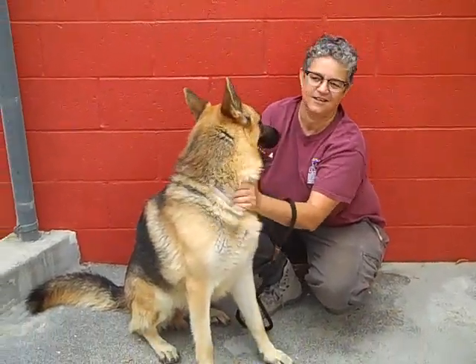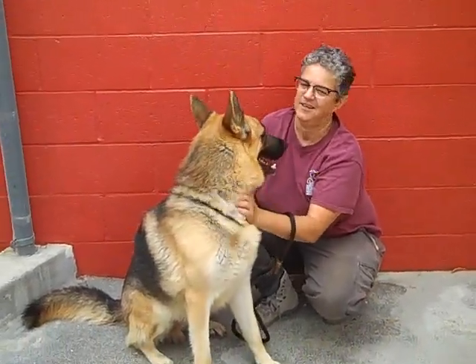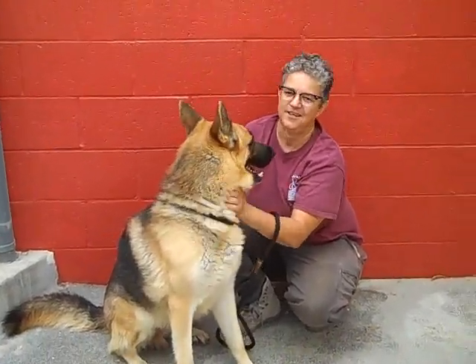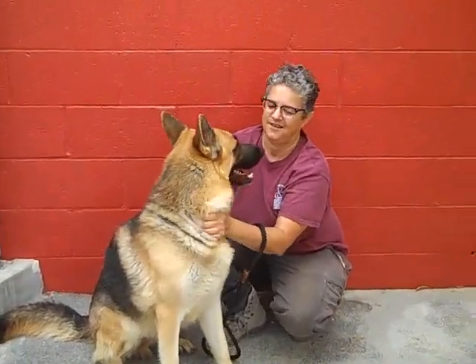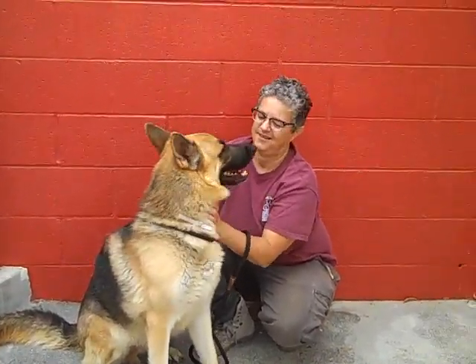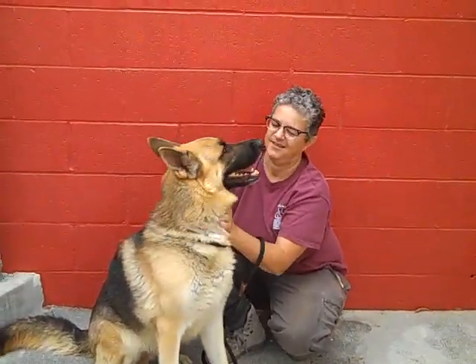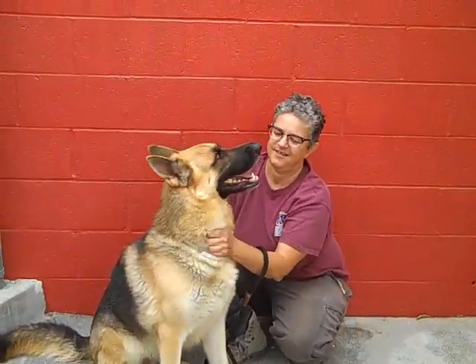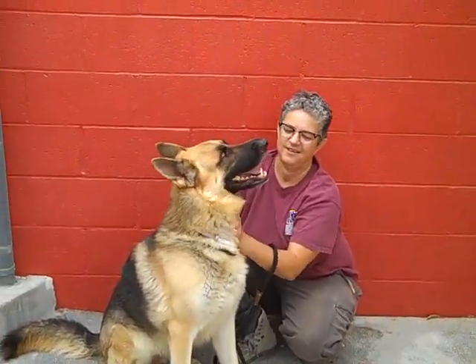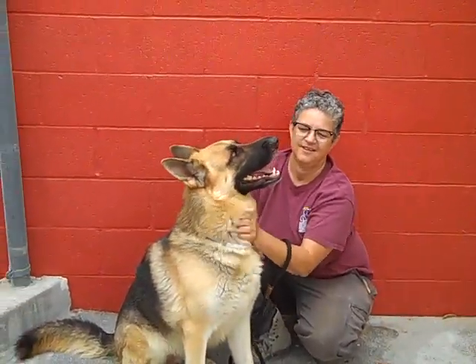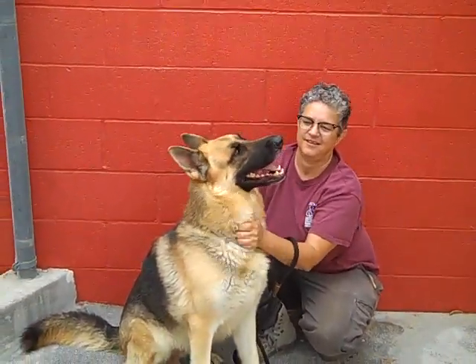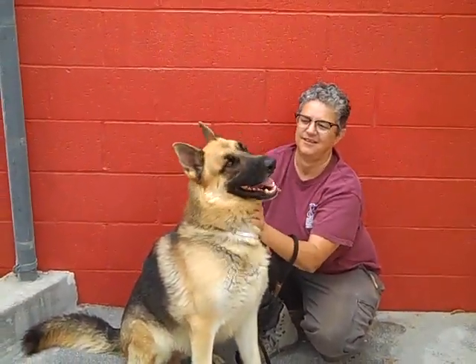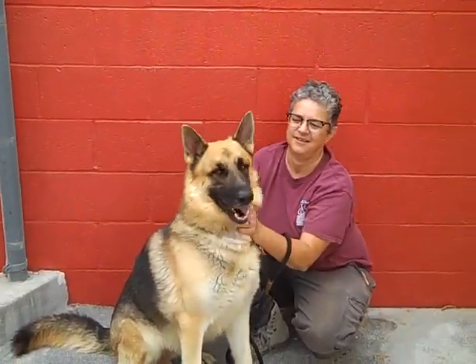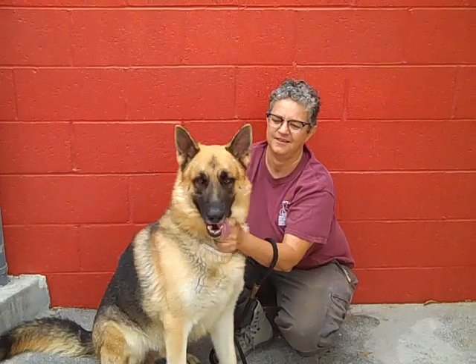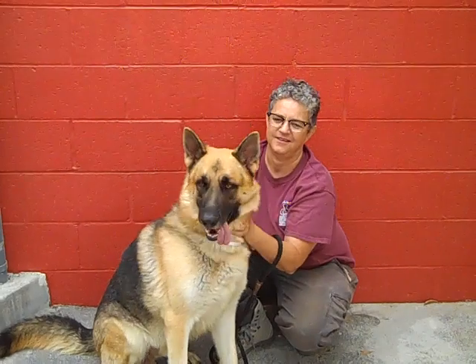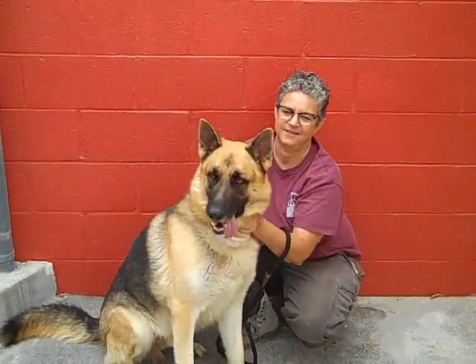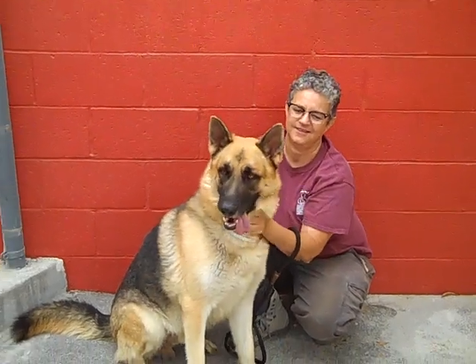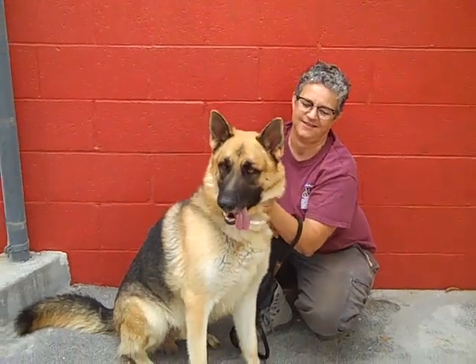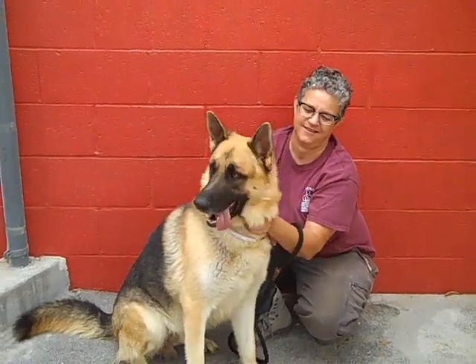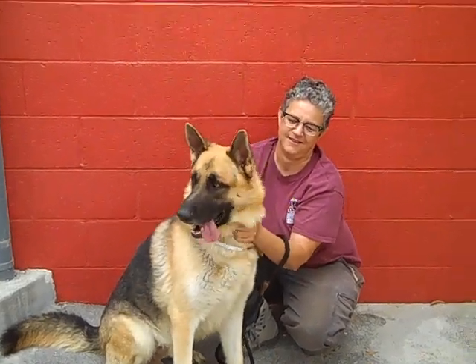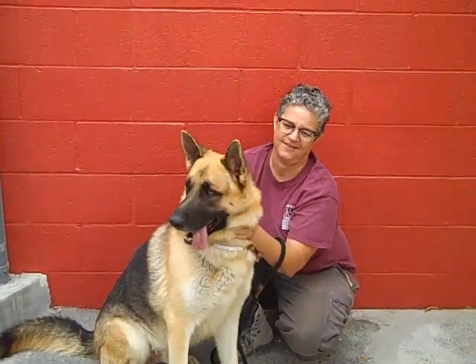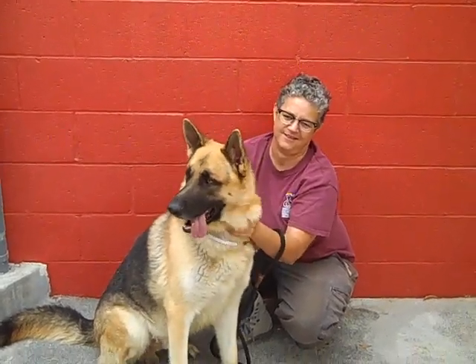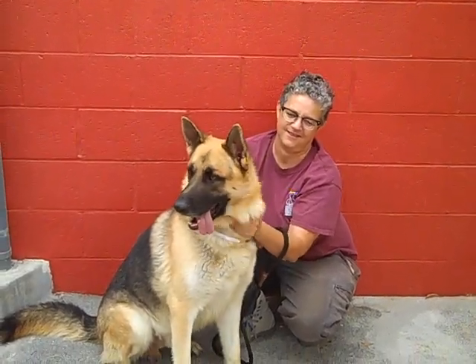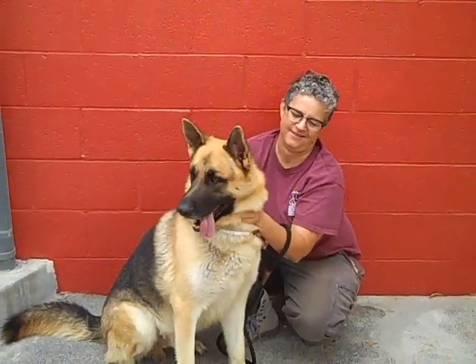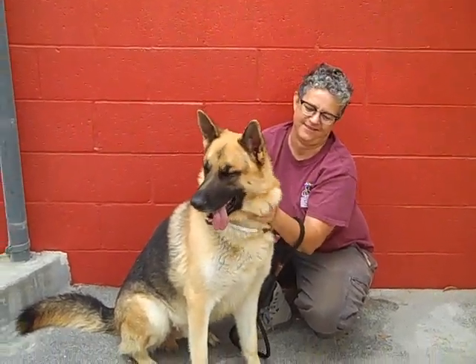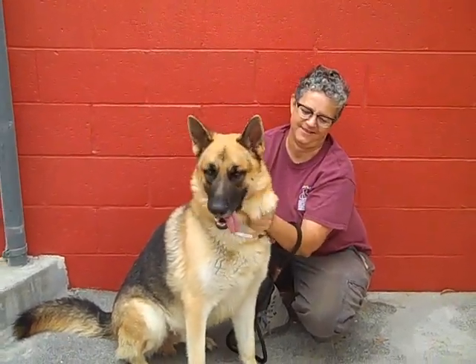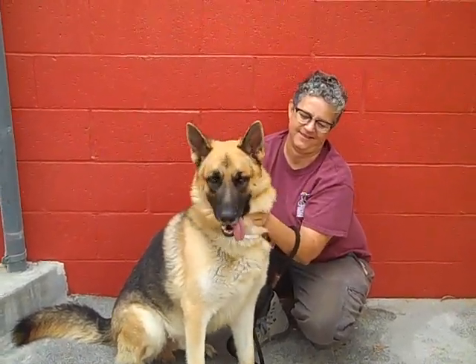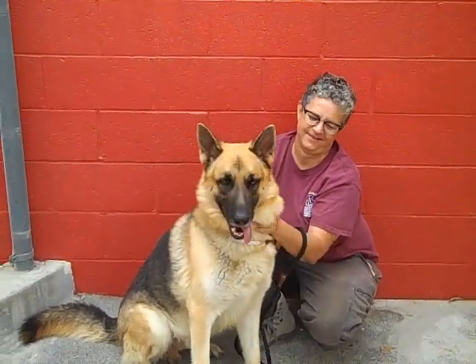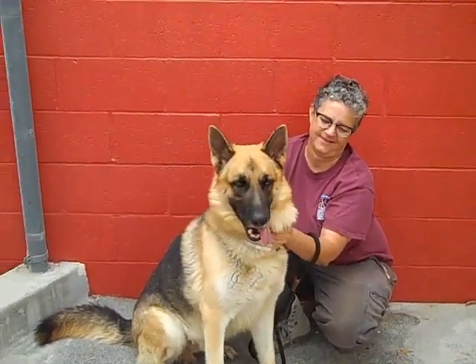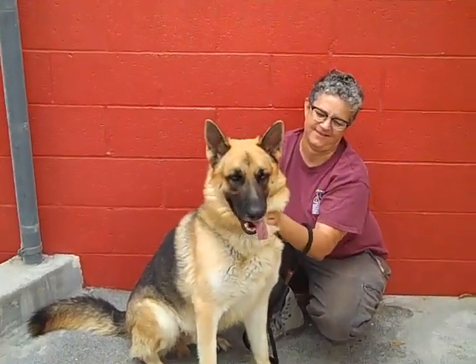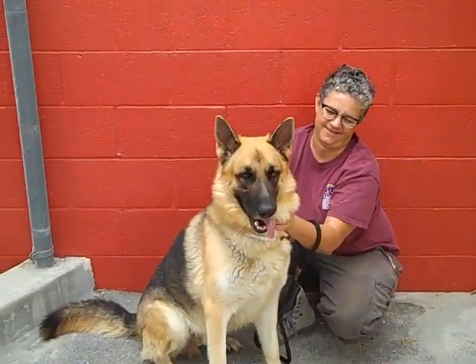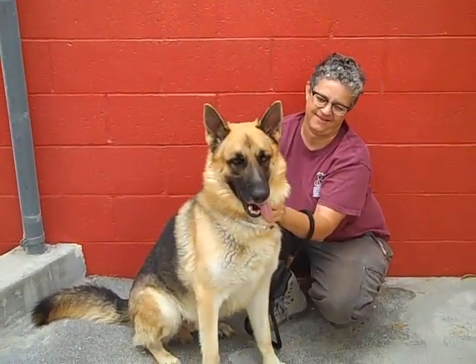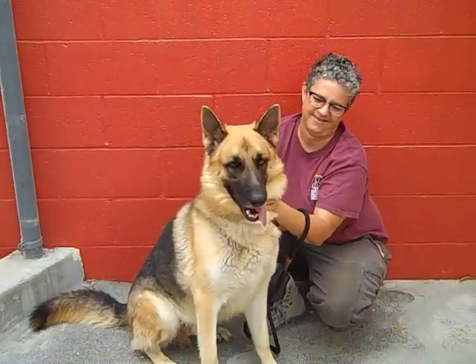Come meet Frederick. His ID number is A-520-7899. Bye, Frederick.